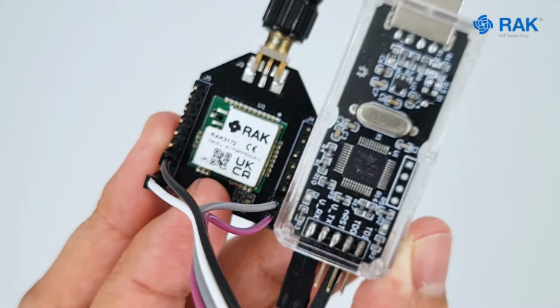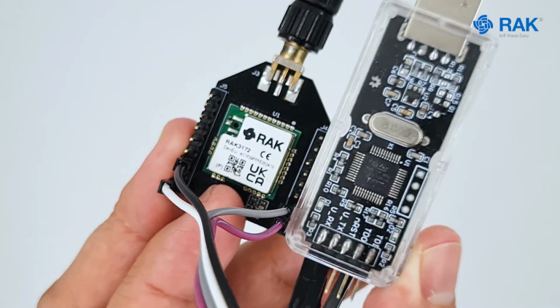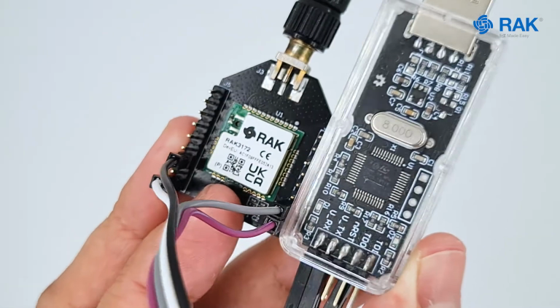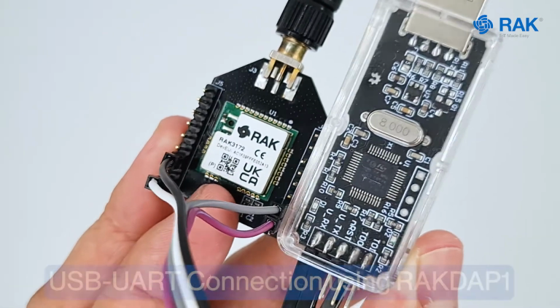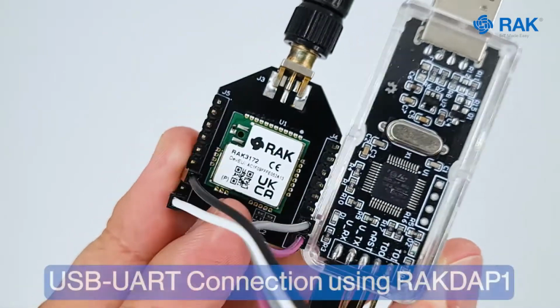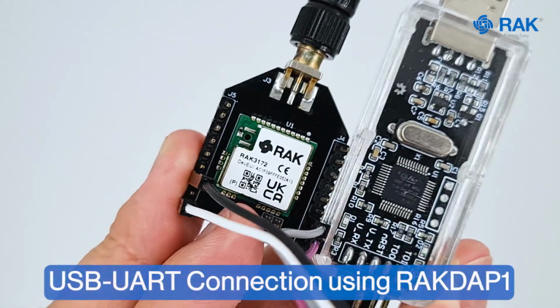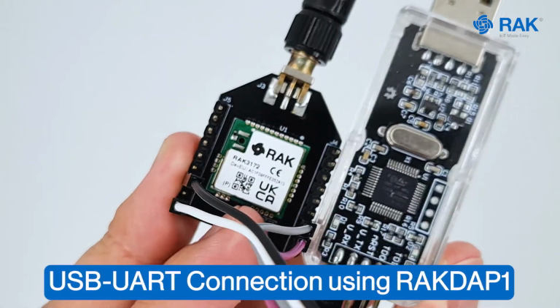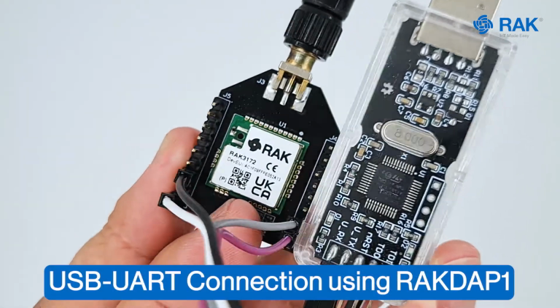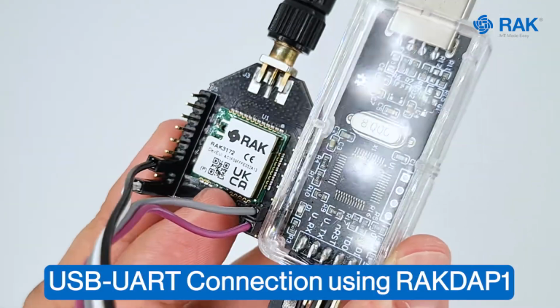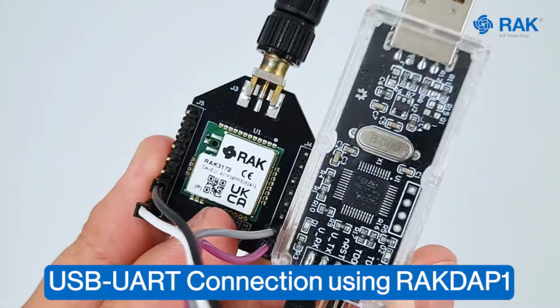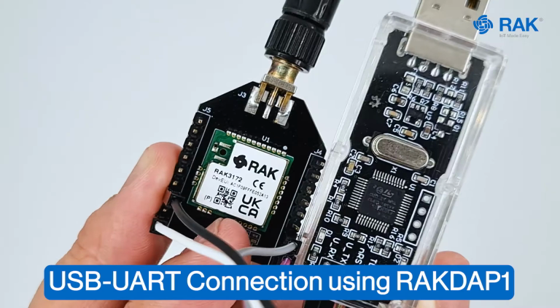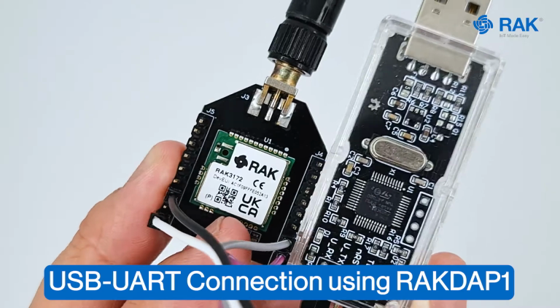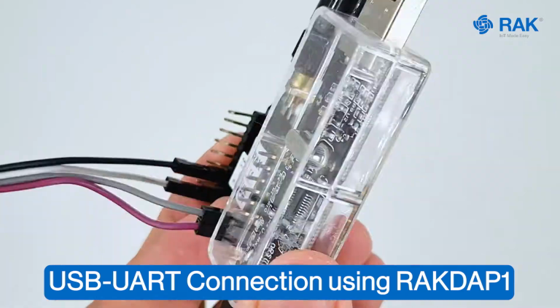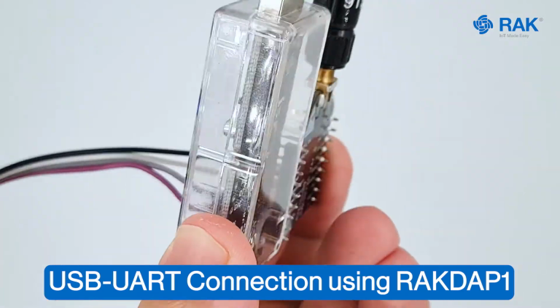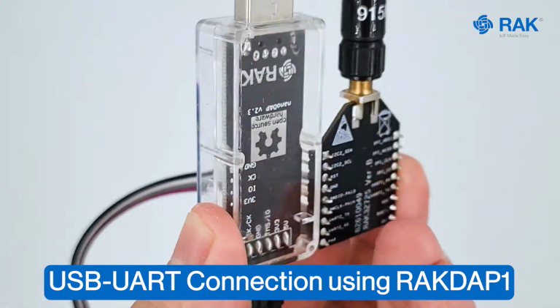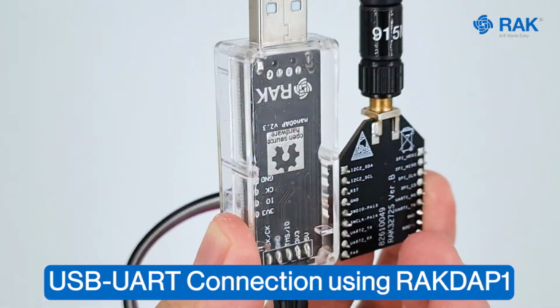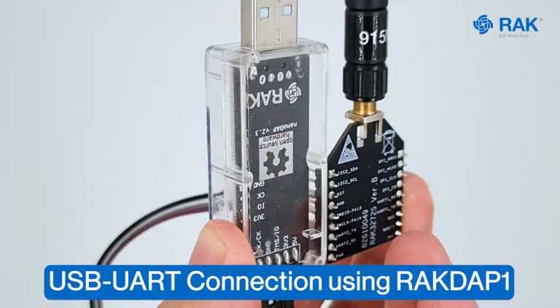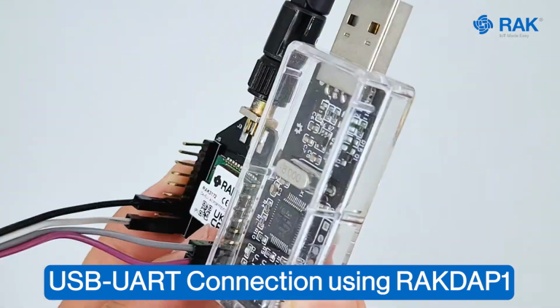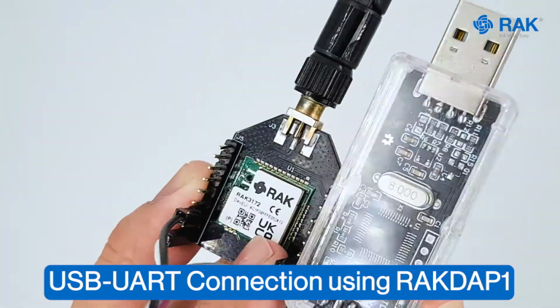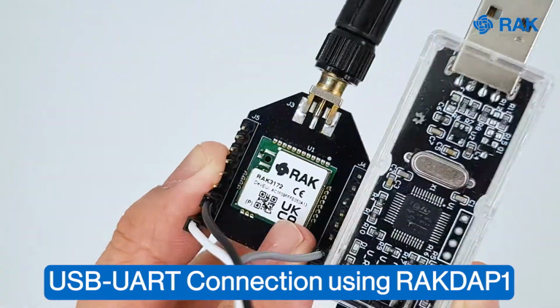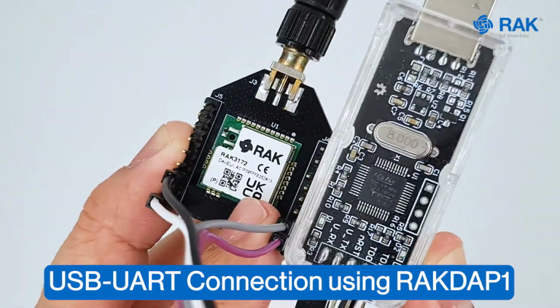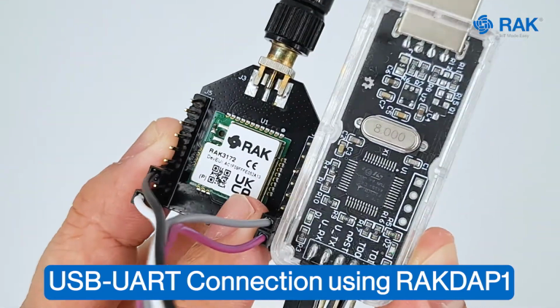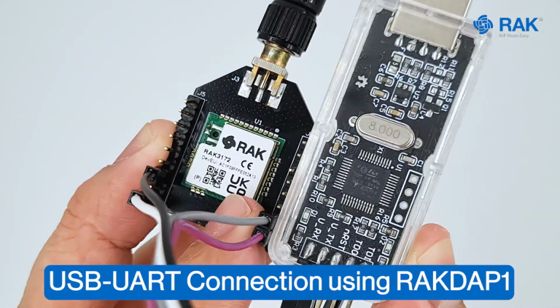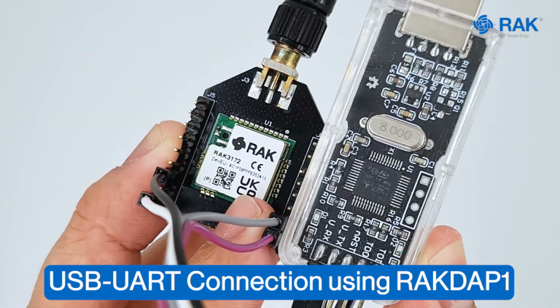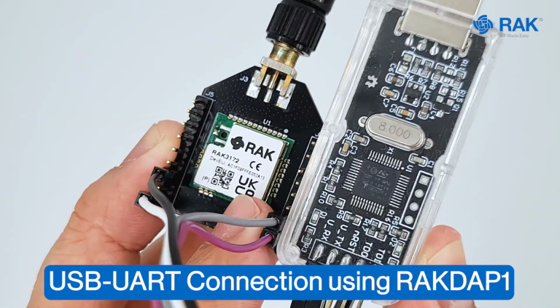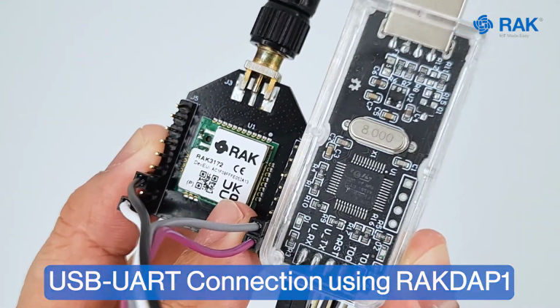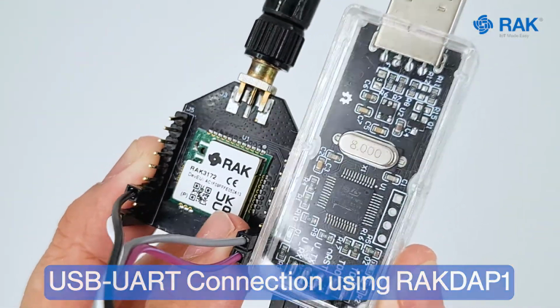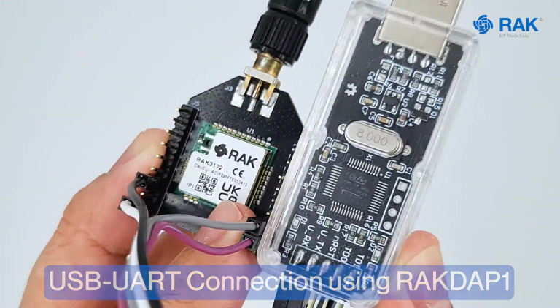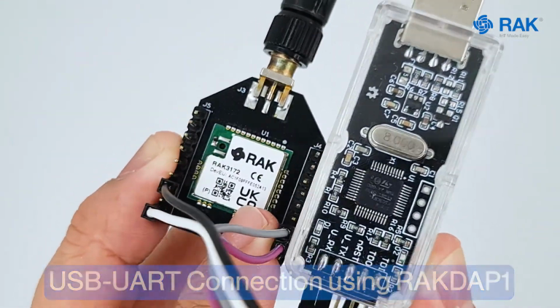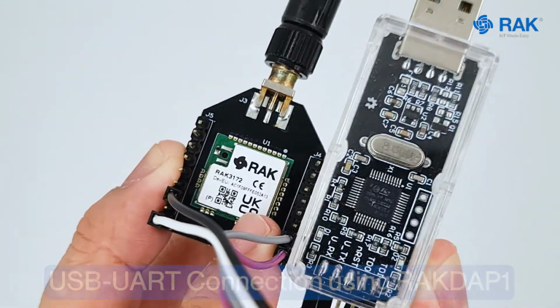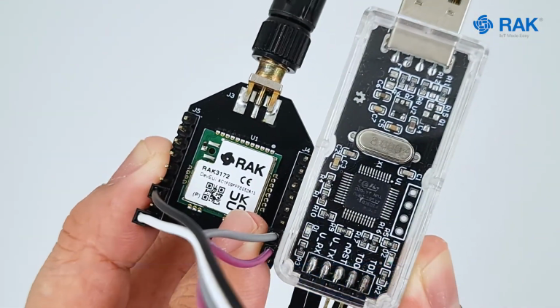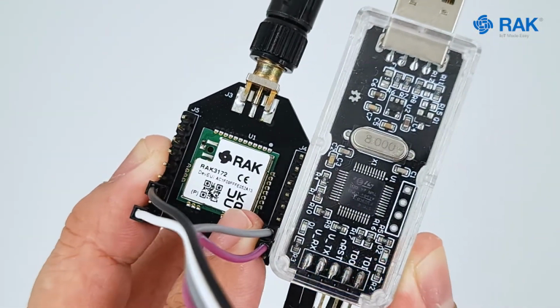We need to make a UART connection and using RACDAP1, we can connect it to the computer and use this as a USB to serial converter.